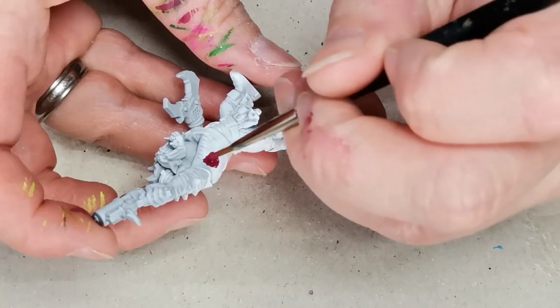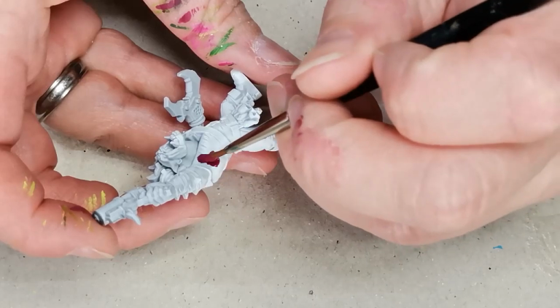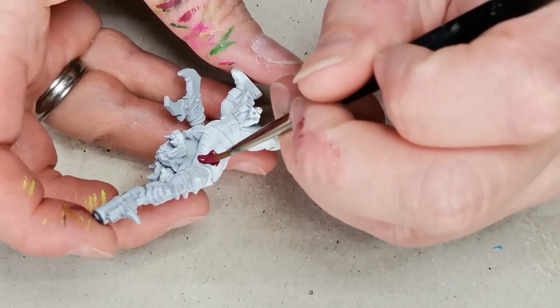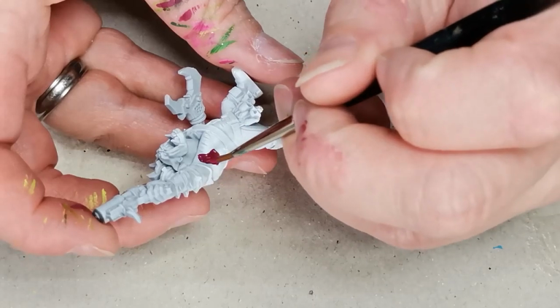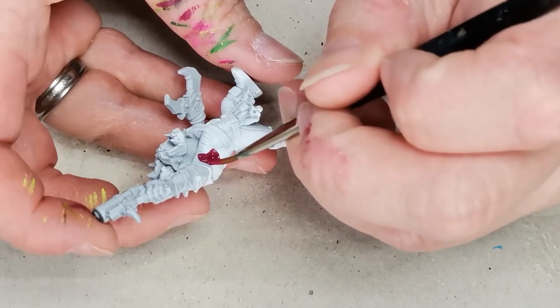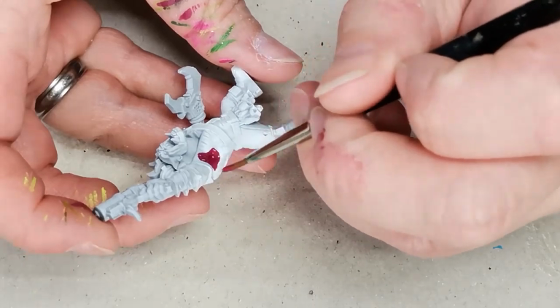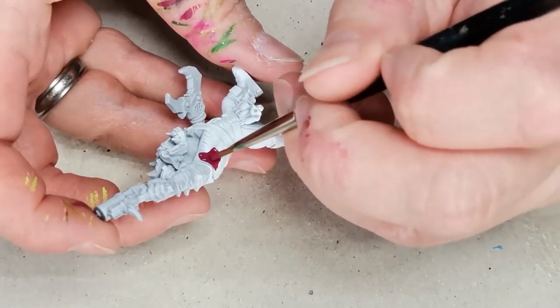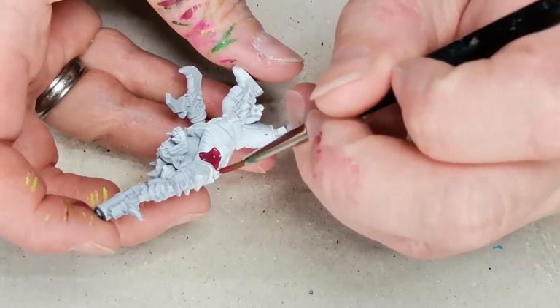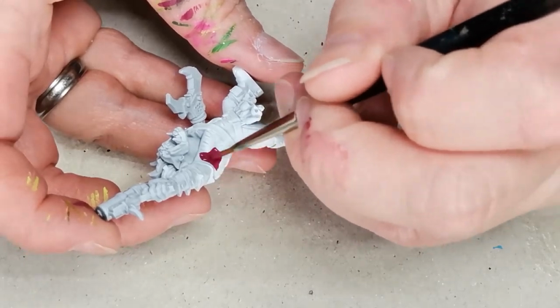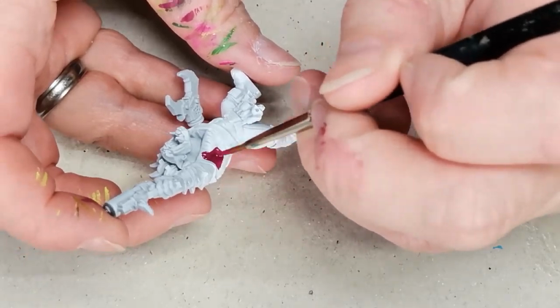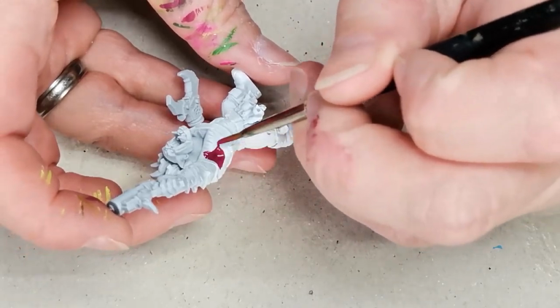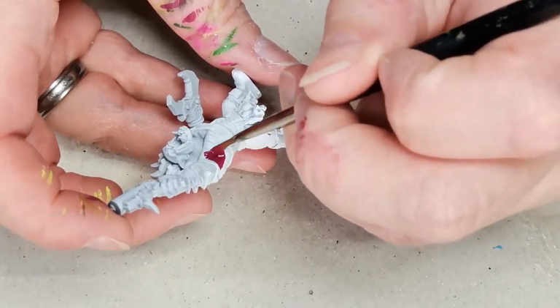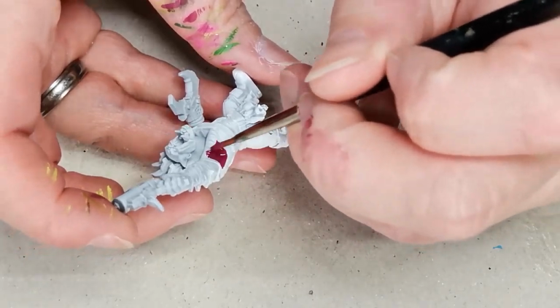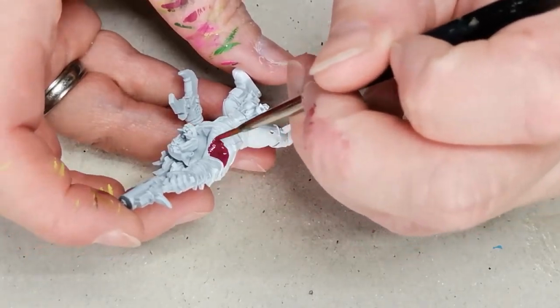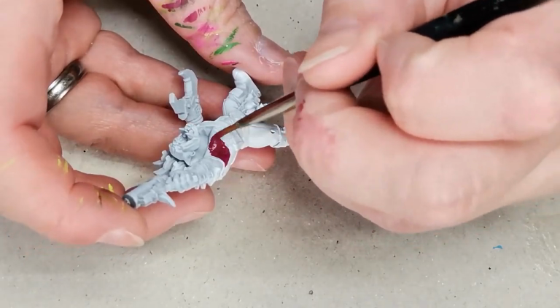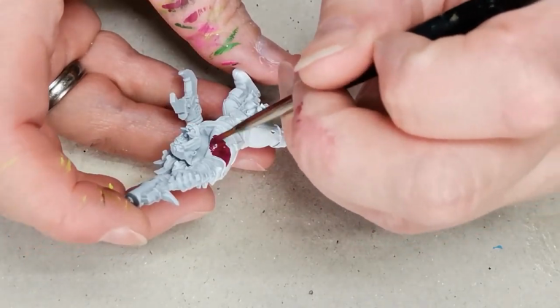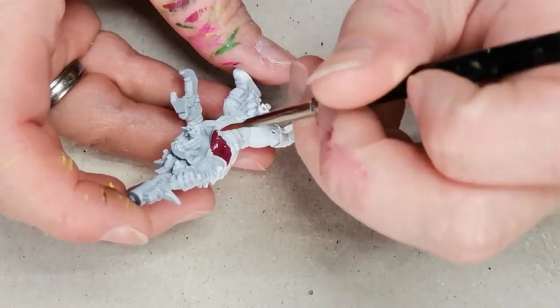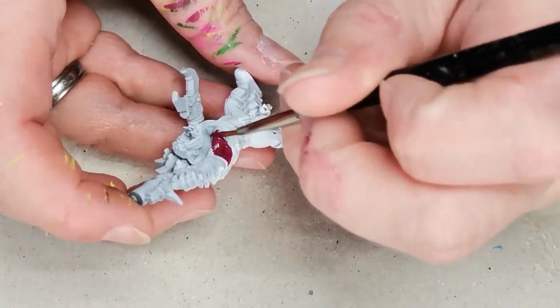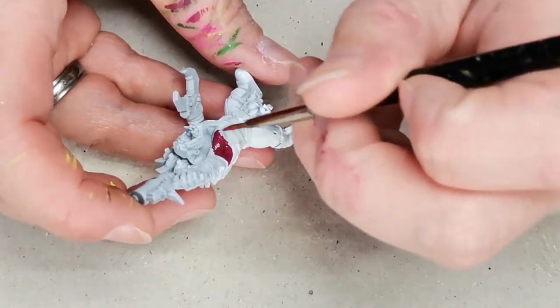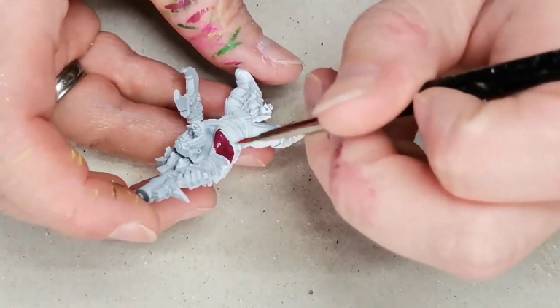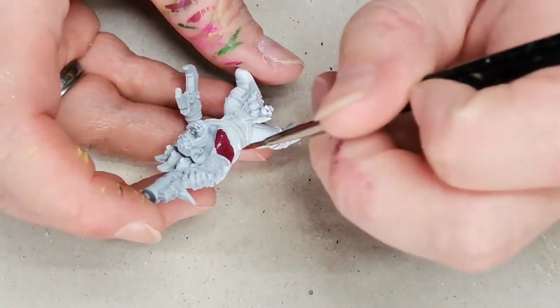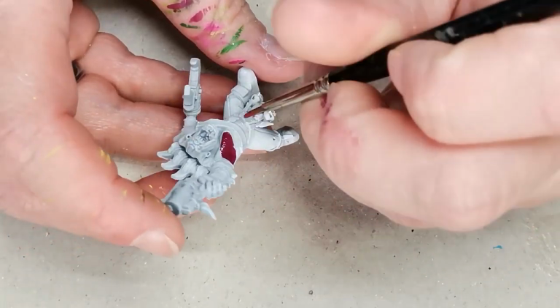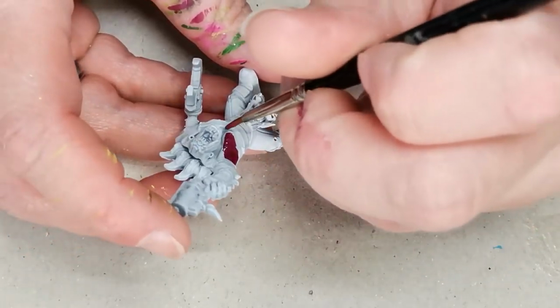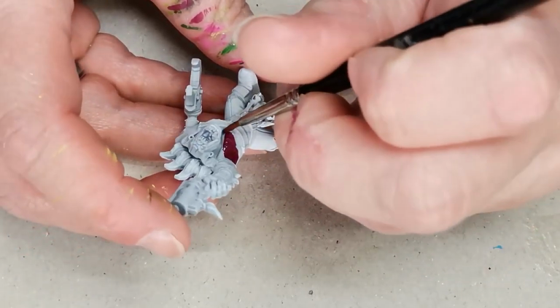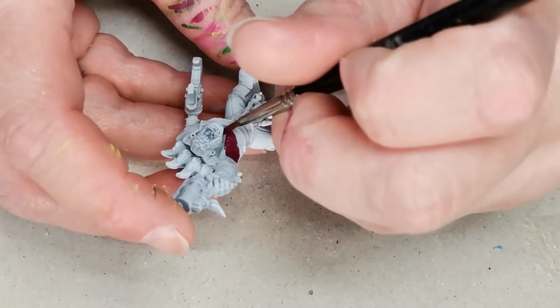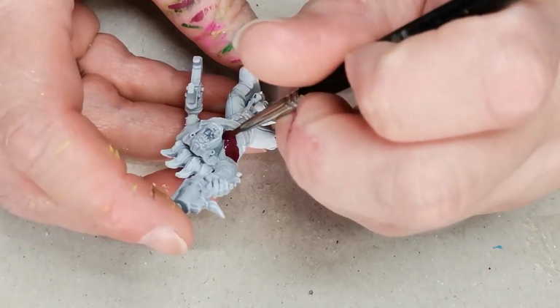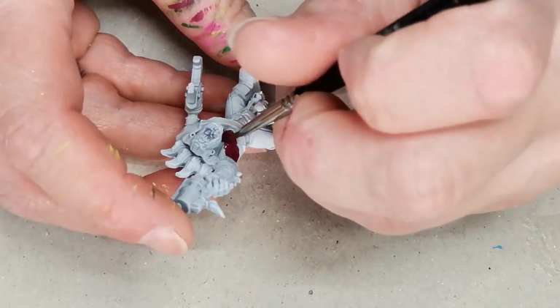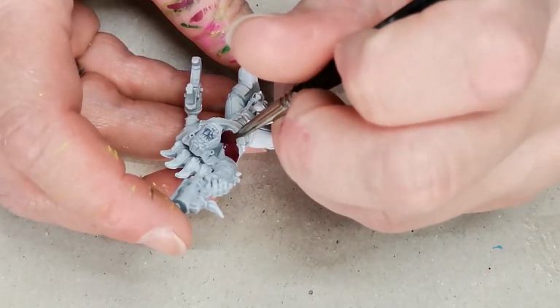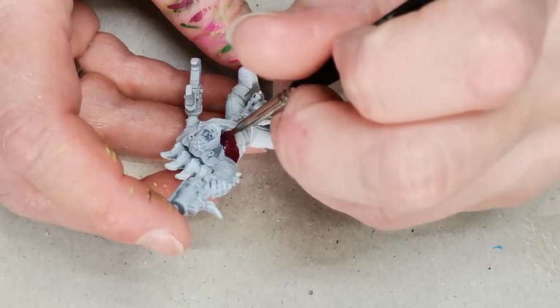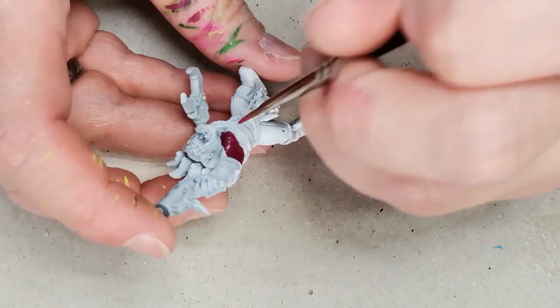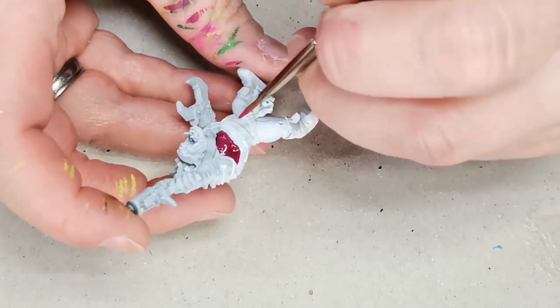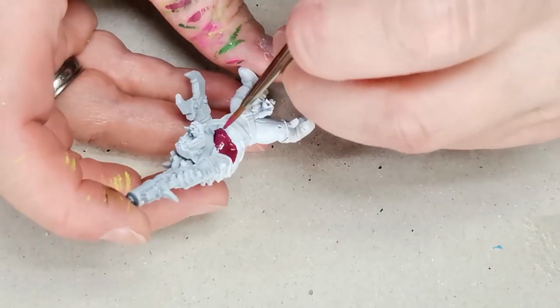Hello and welcome to Dice and Demons. I'm Emma and in this video I'm going to show you how I paint one of my Beesnacker boys.